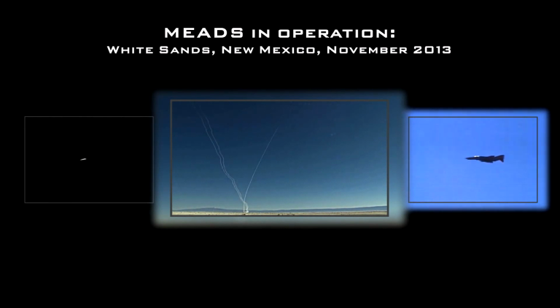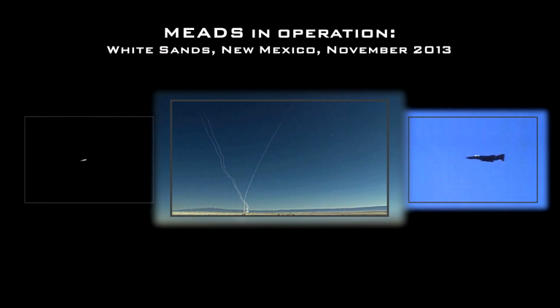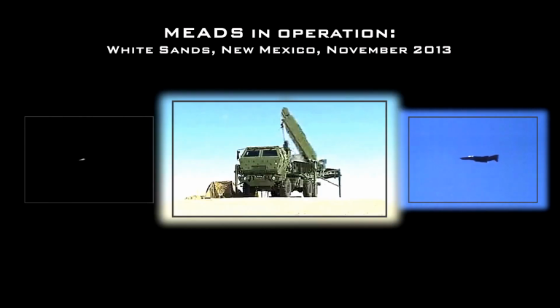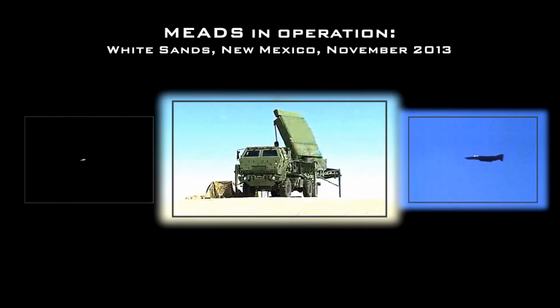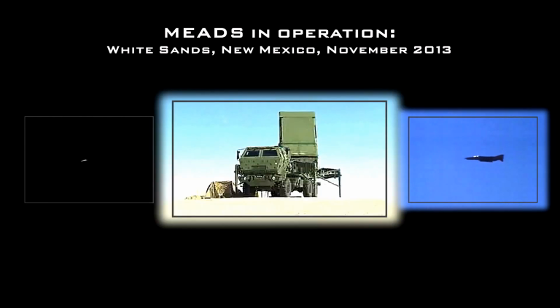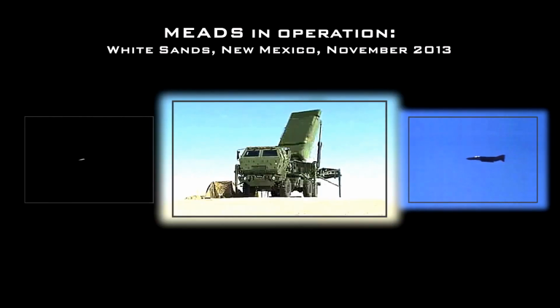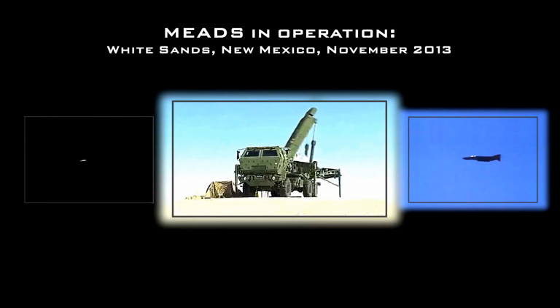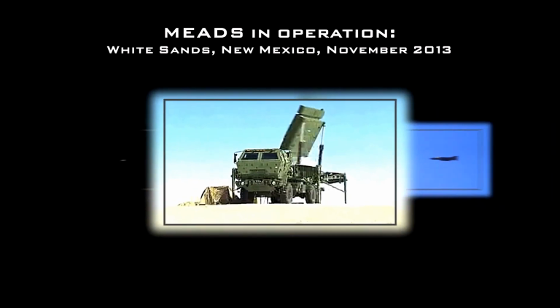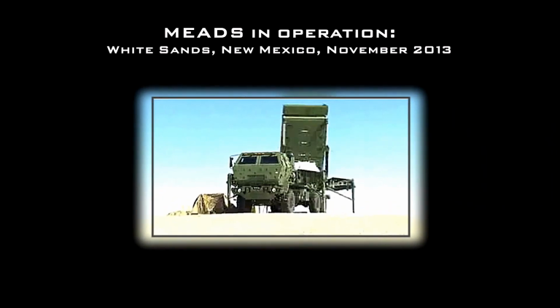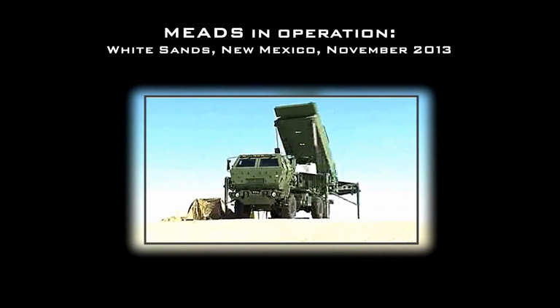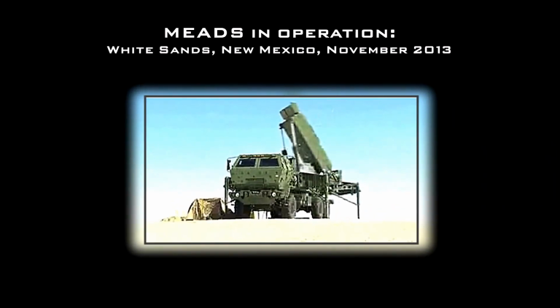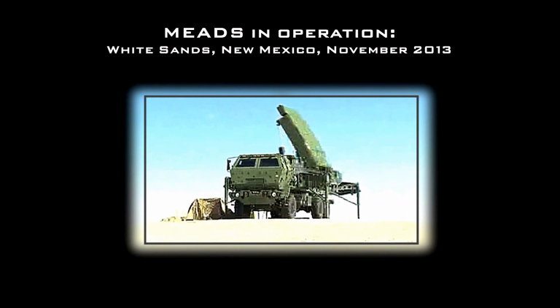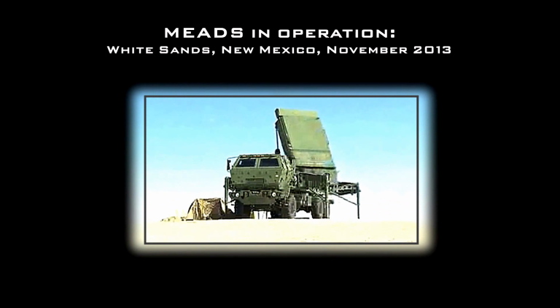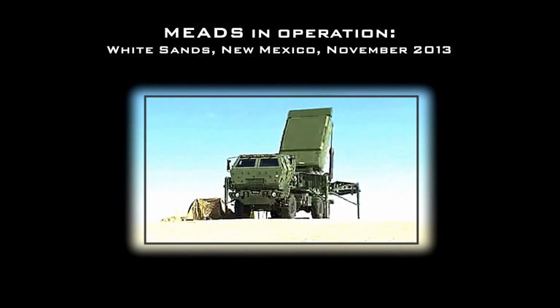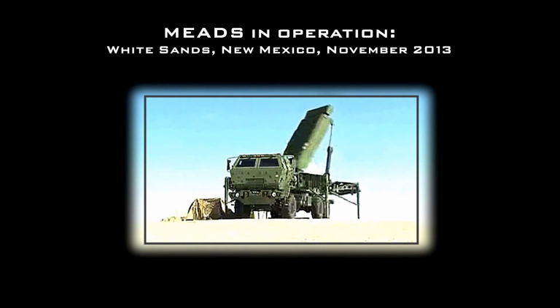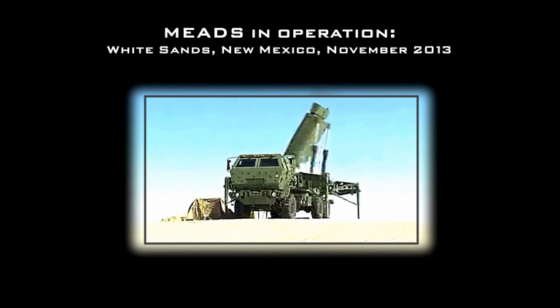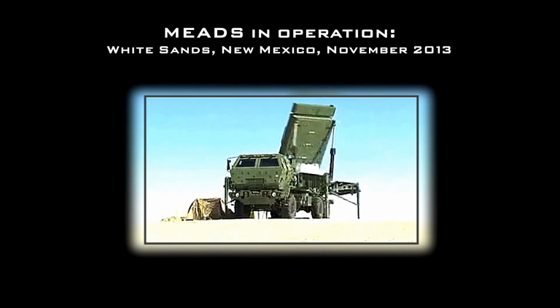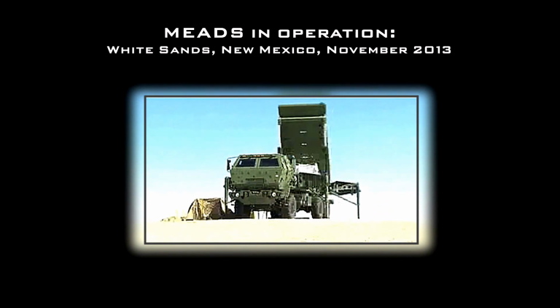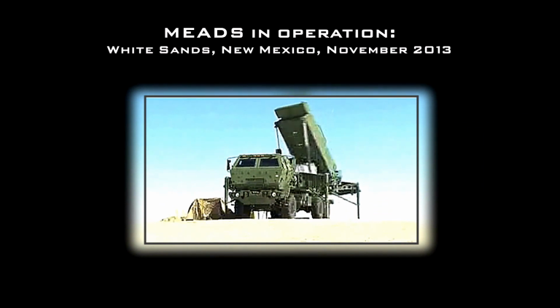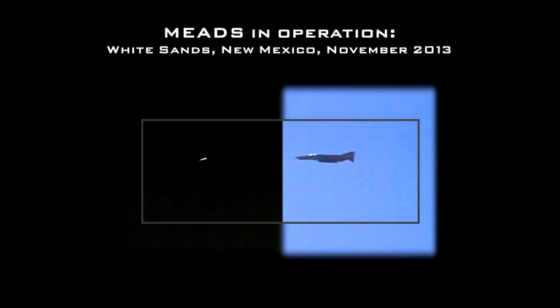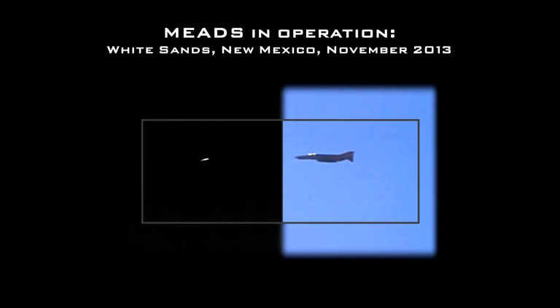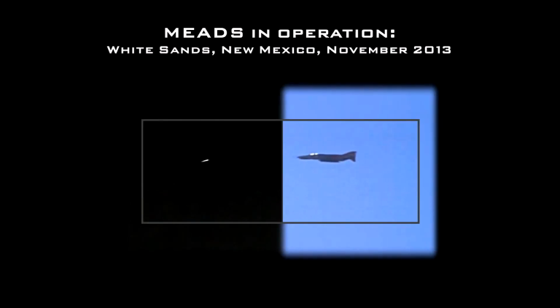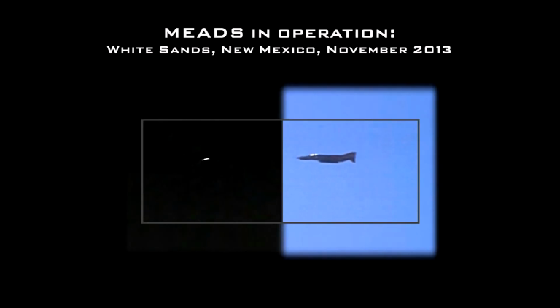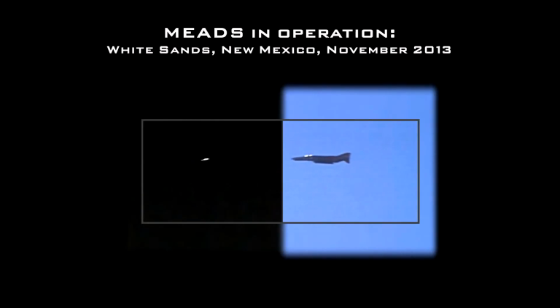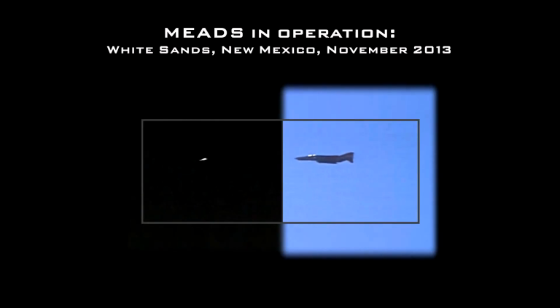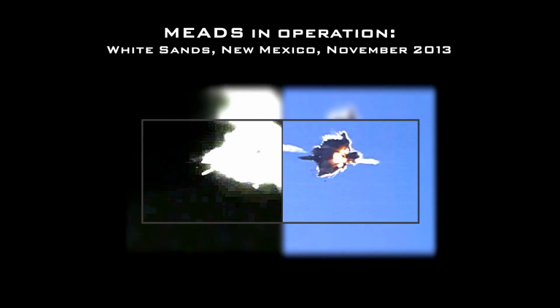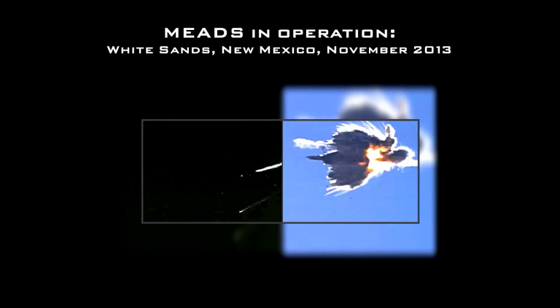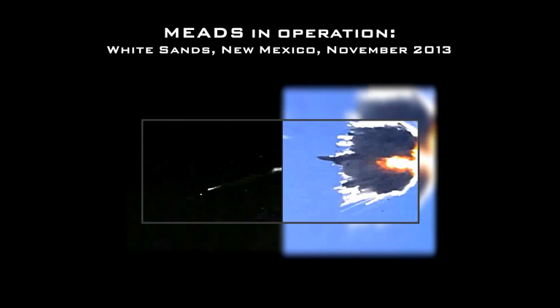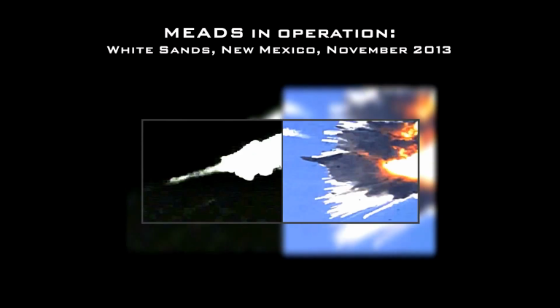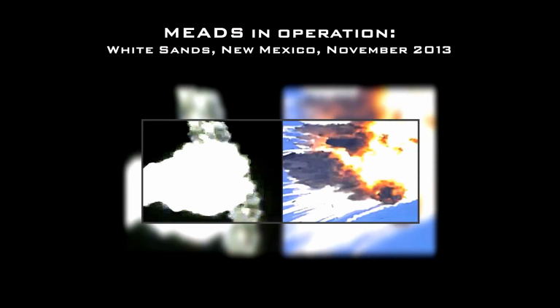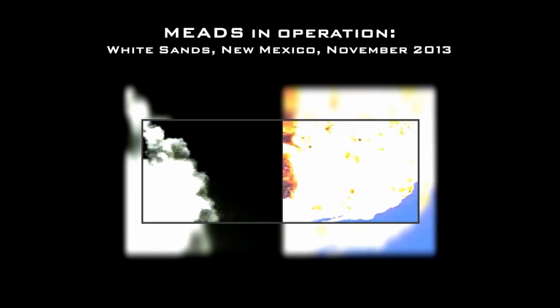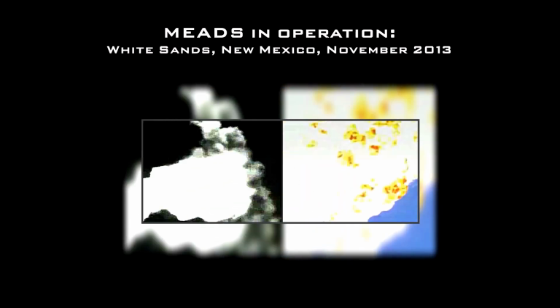Three PAC-3 MSE missiles are simultaneously fired from the launcher. The MFCR guides the missiles to the targets. Both targets are destroyed with direct hits.